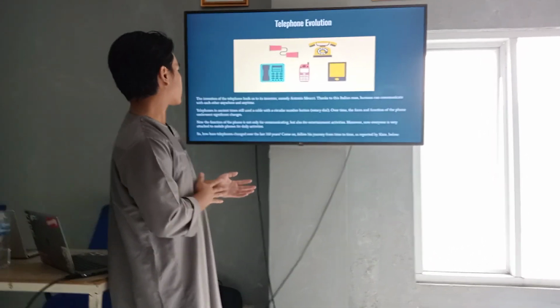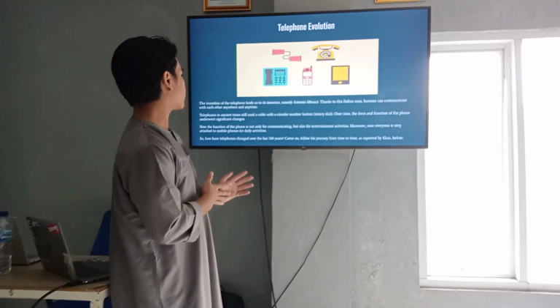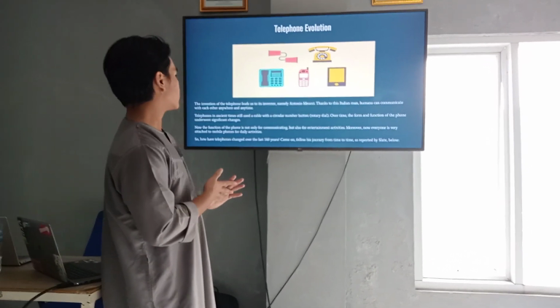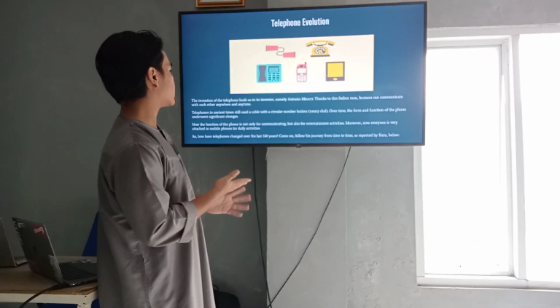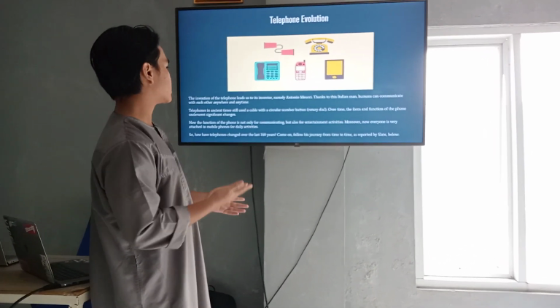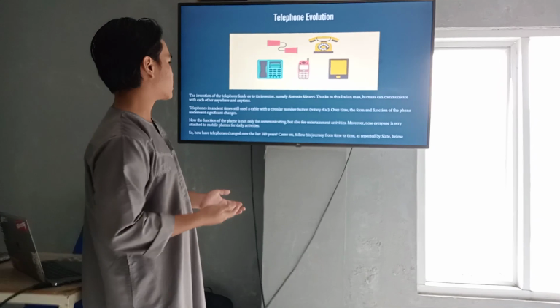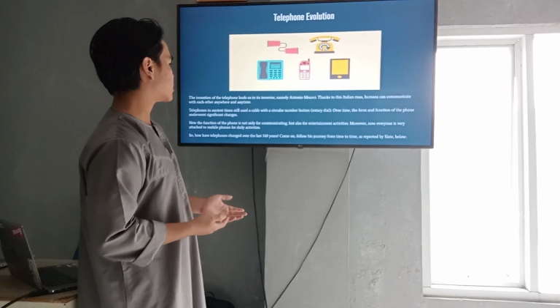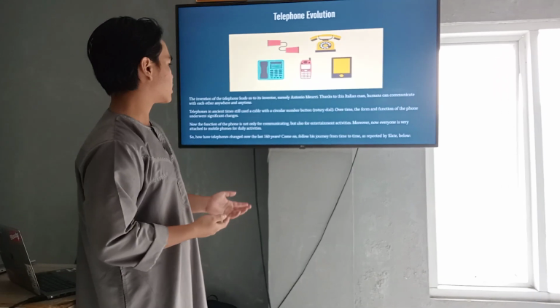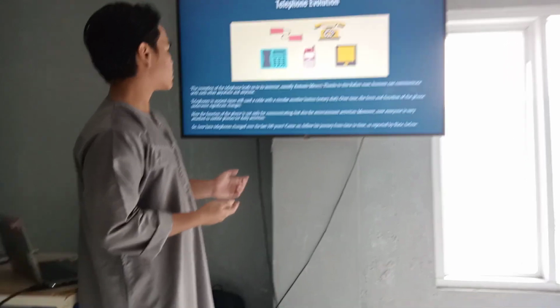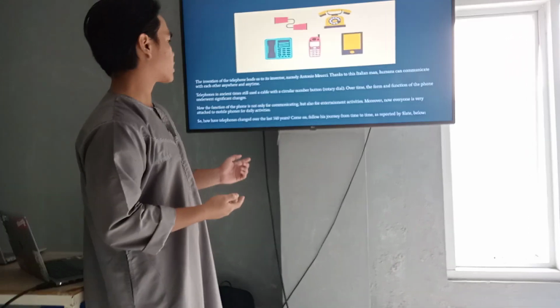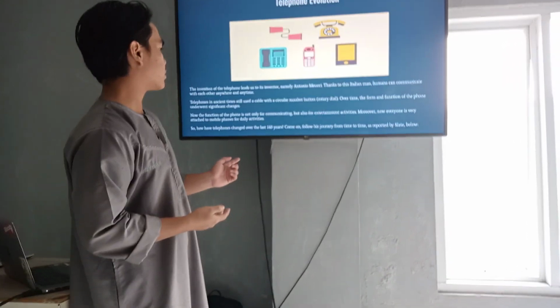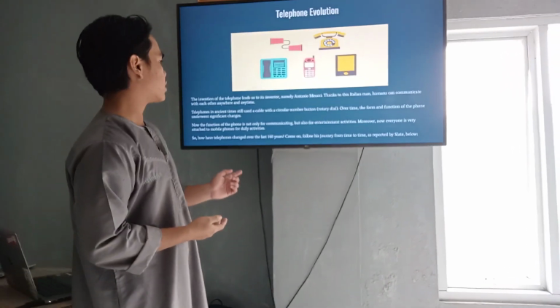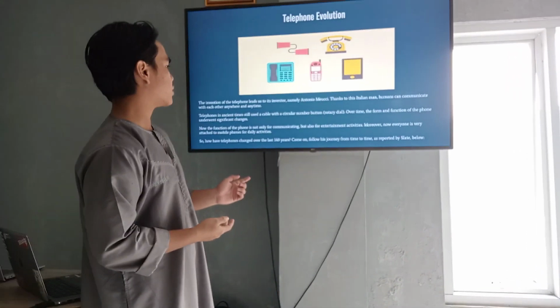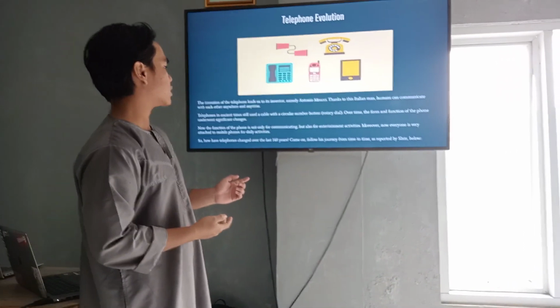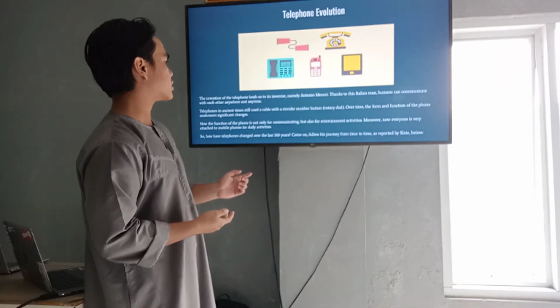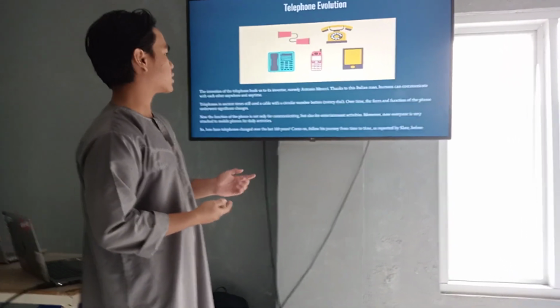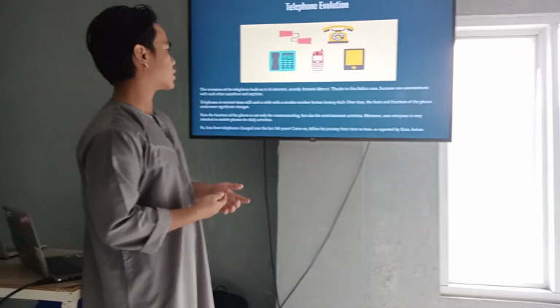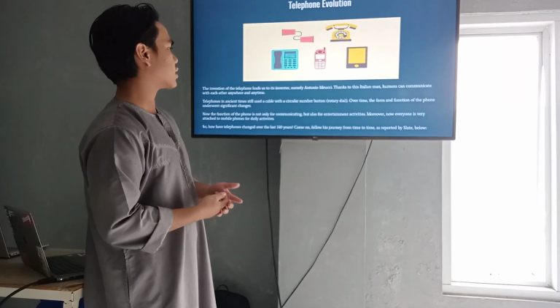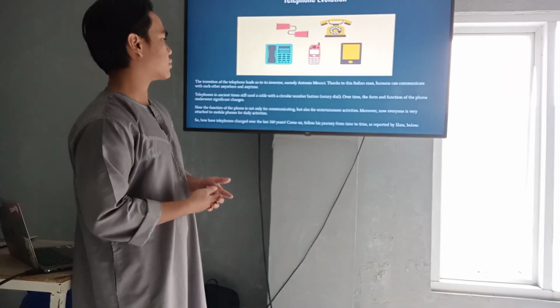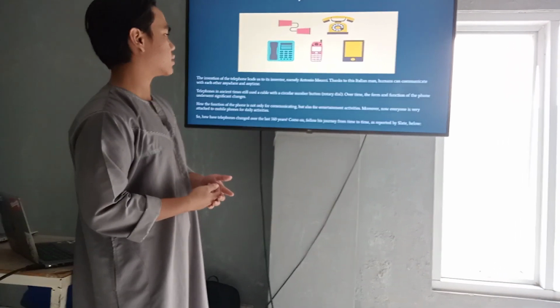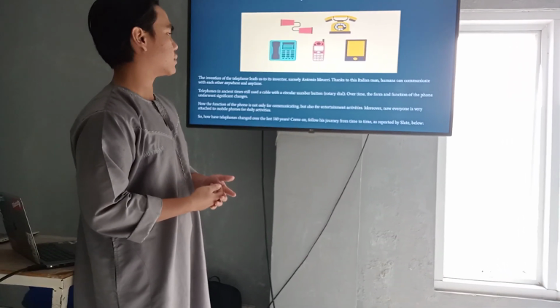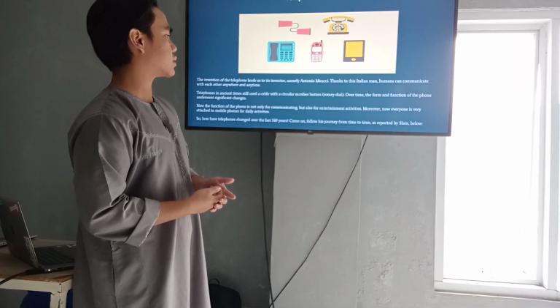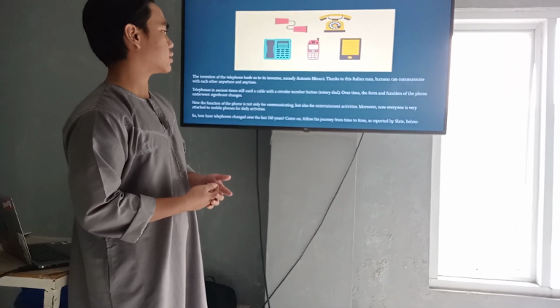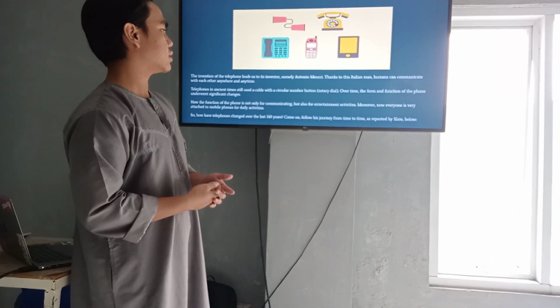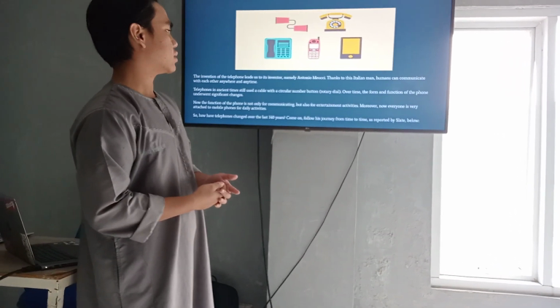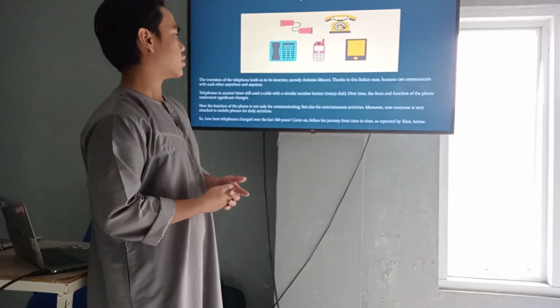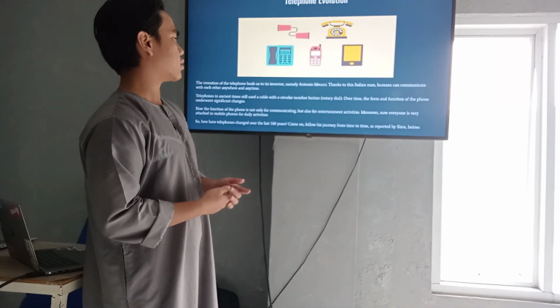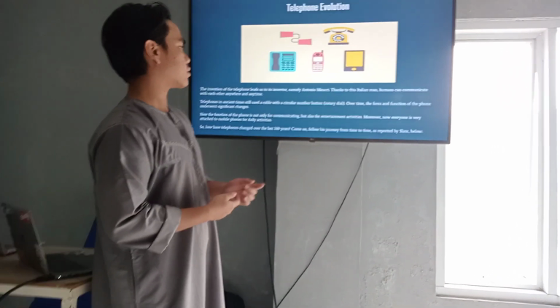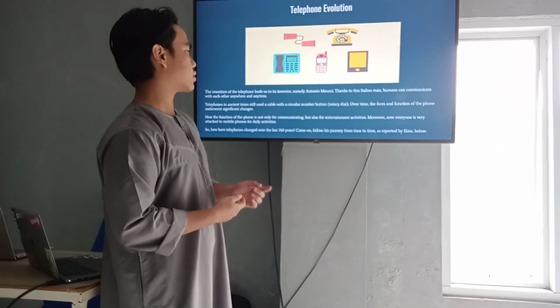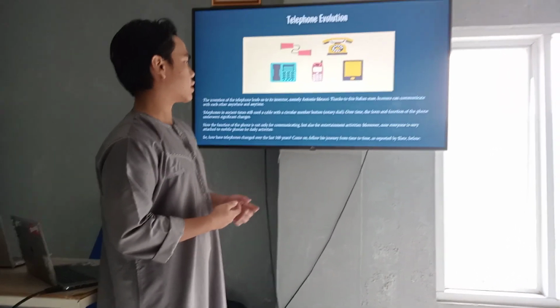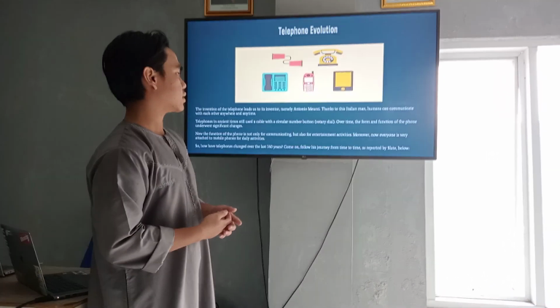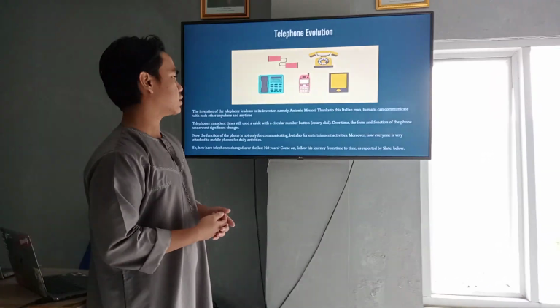The telephone, for instance, still used a cable with a serial number, button, or rotary dial.